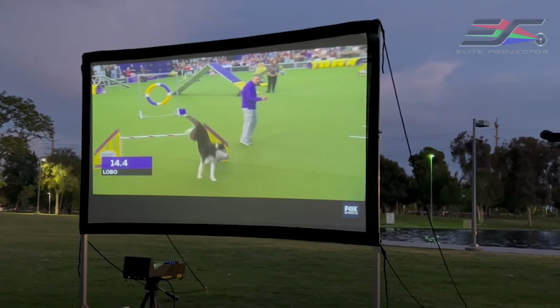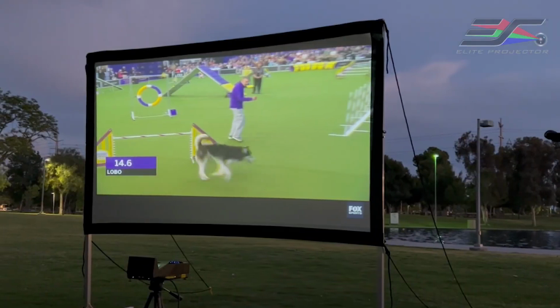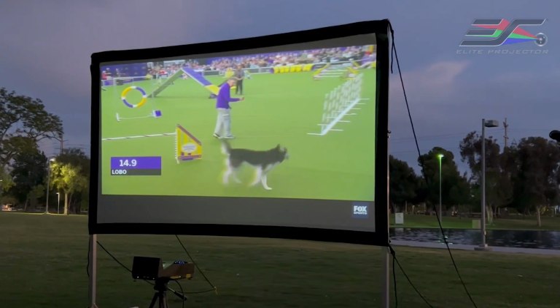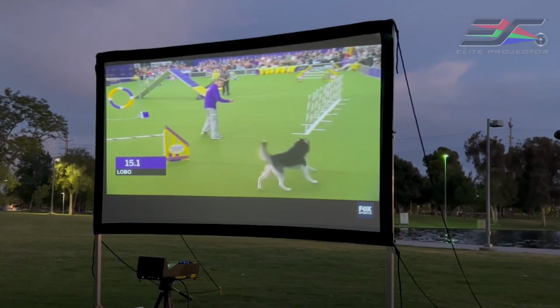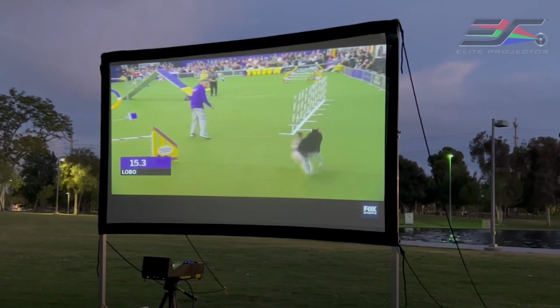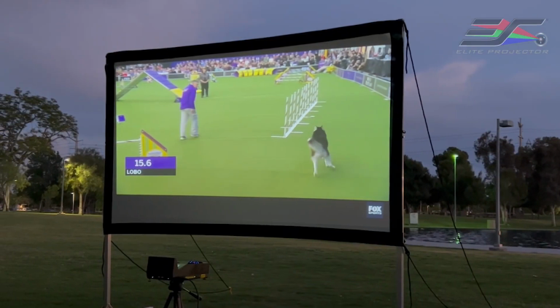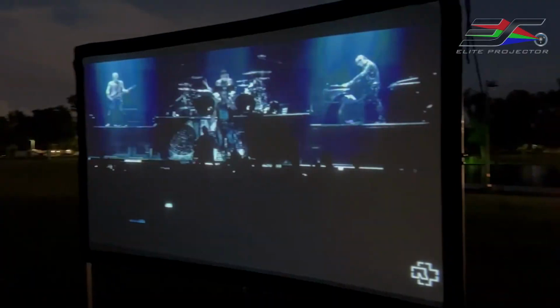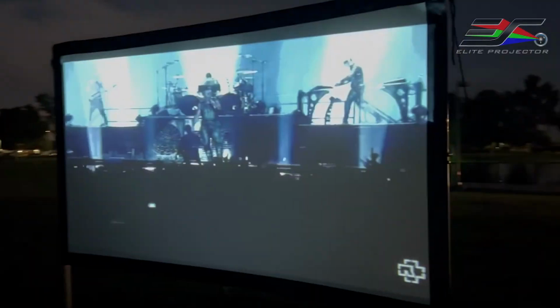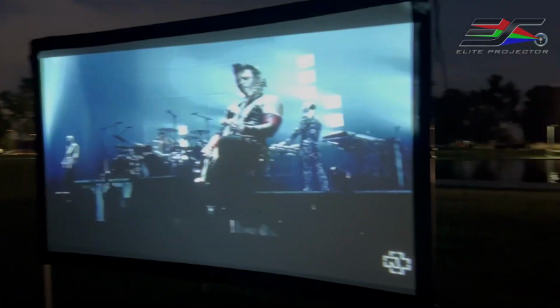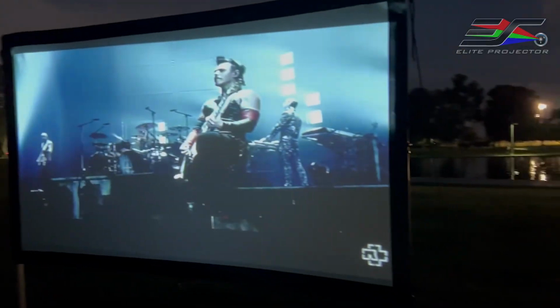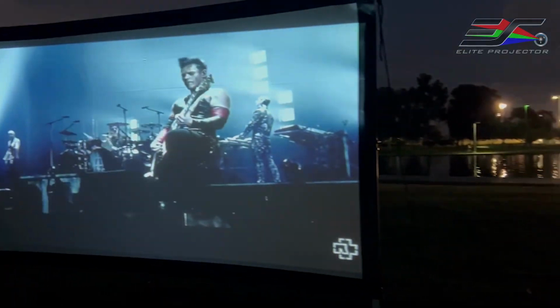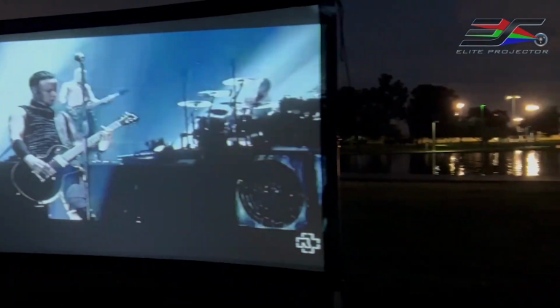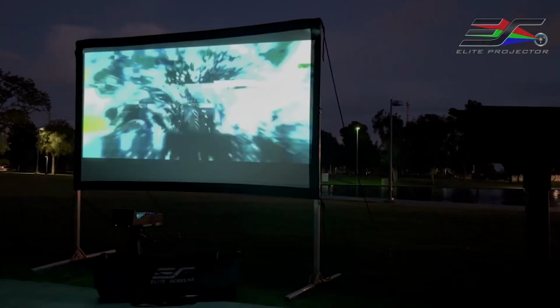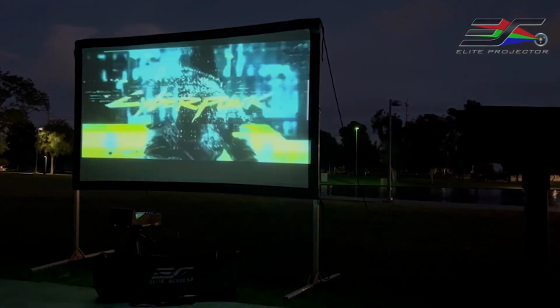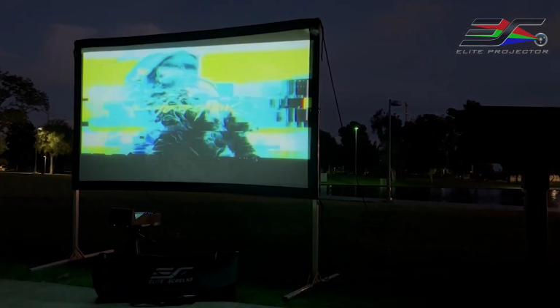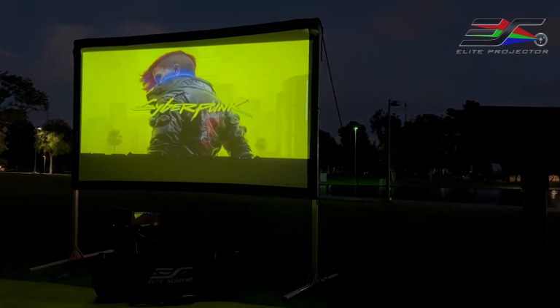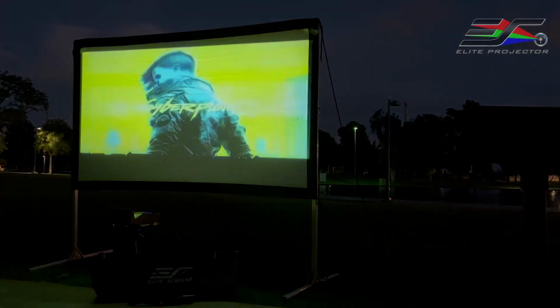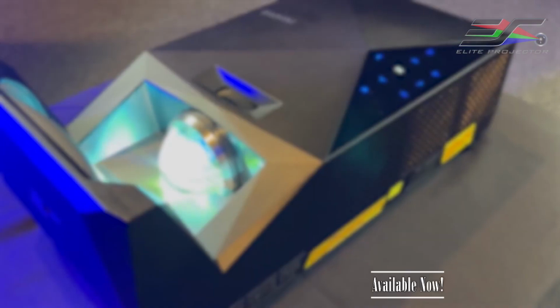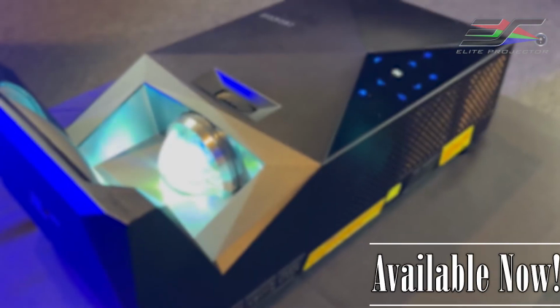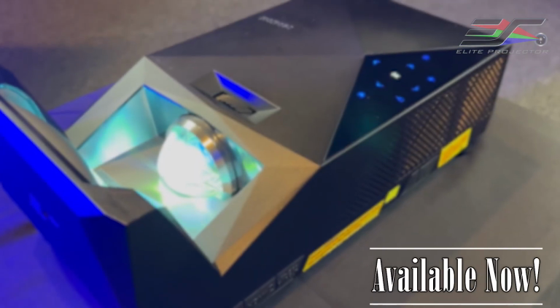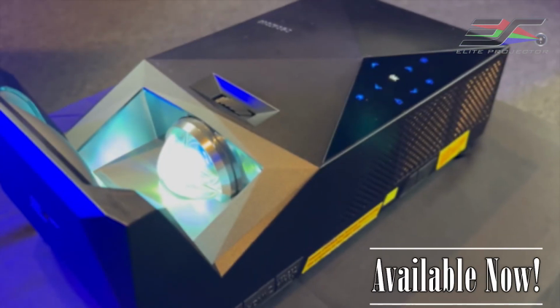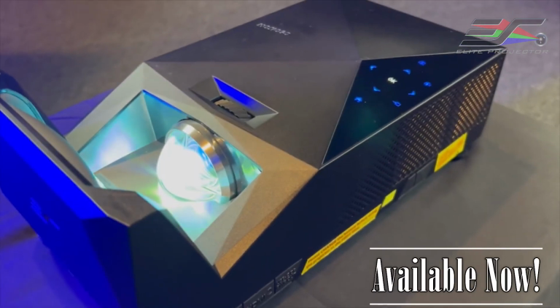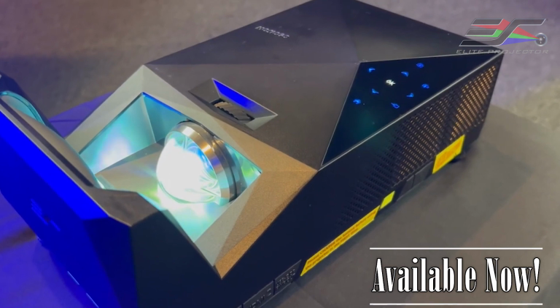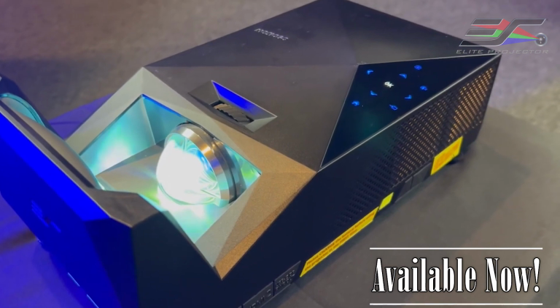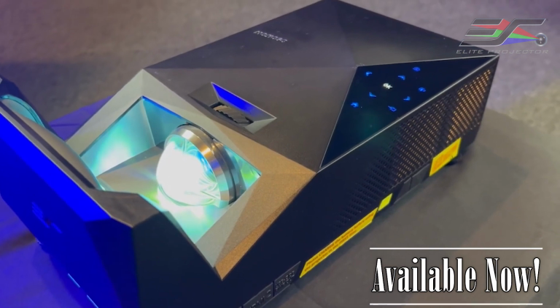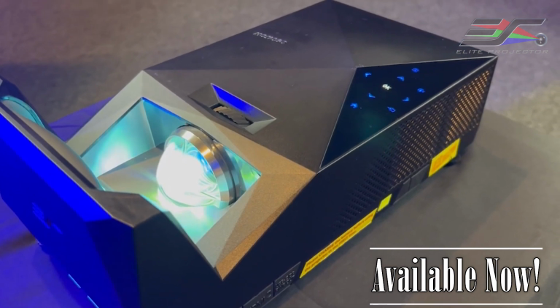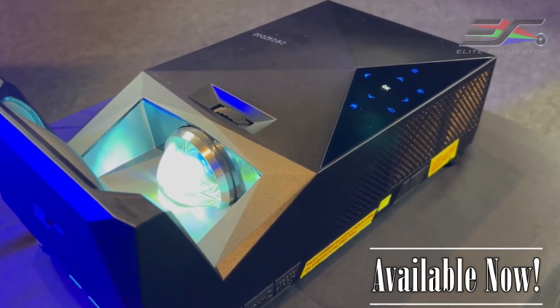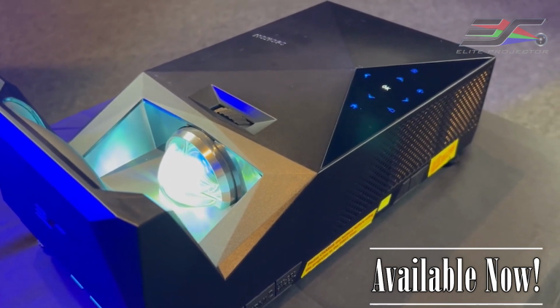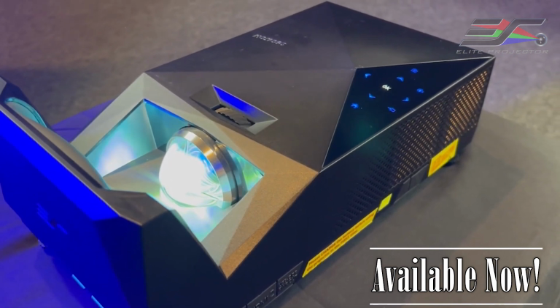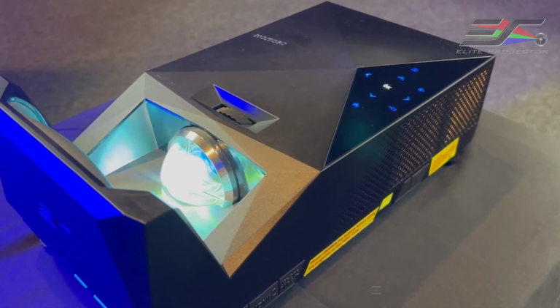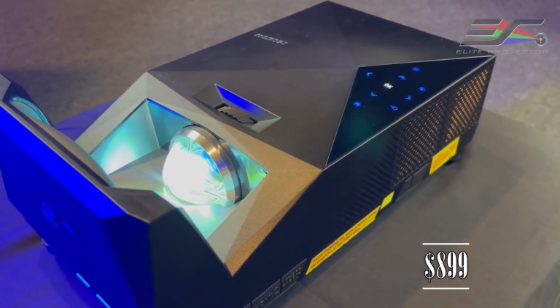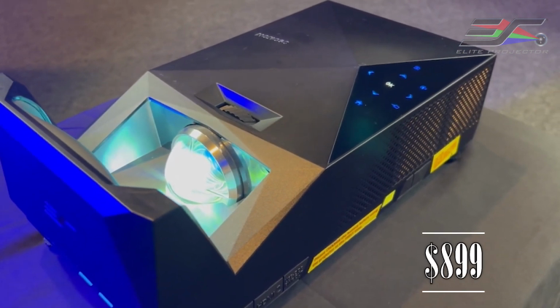Get started on your adventures today with the Mozygo Sport, available now at an incredible price of only $899.